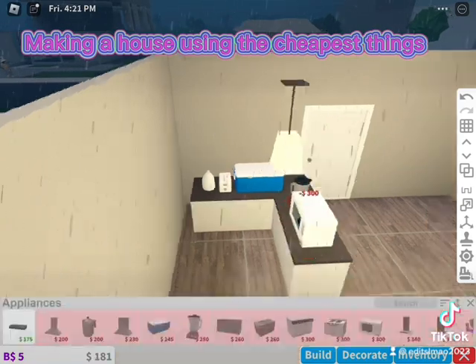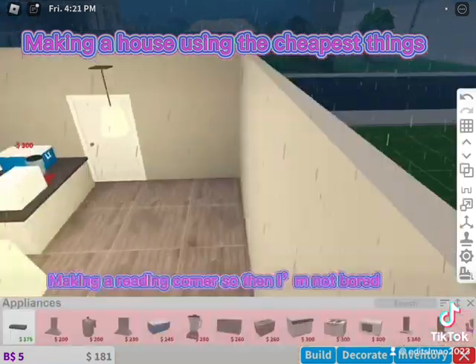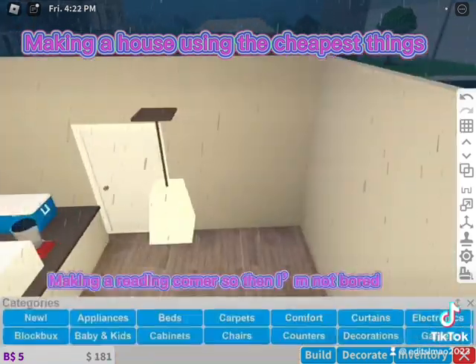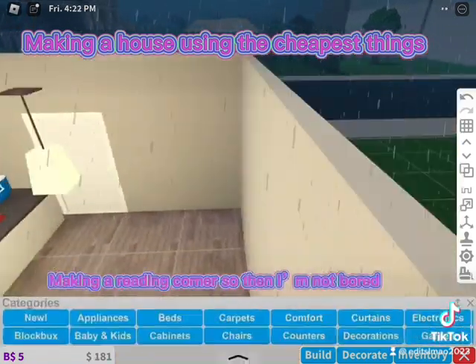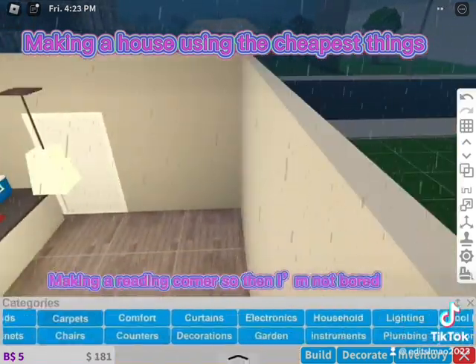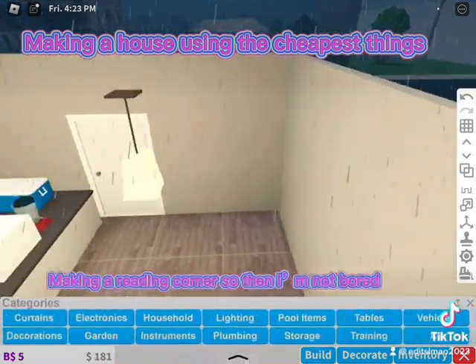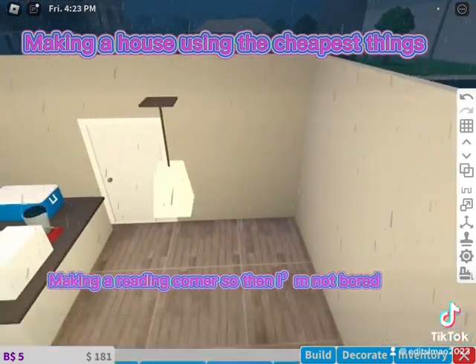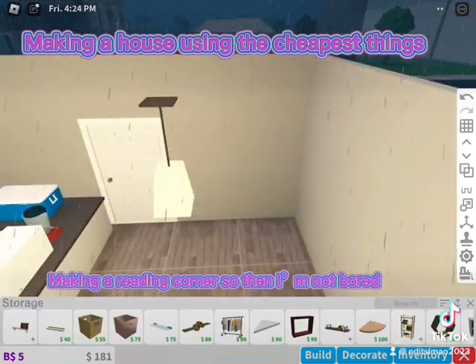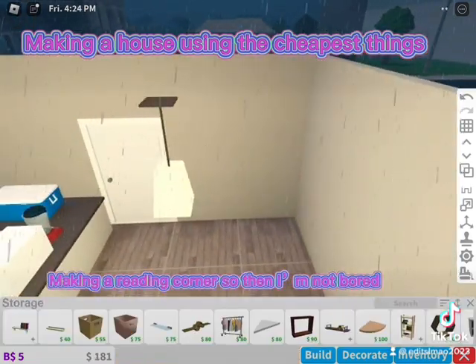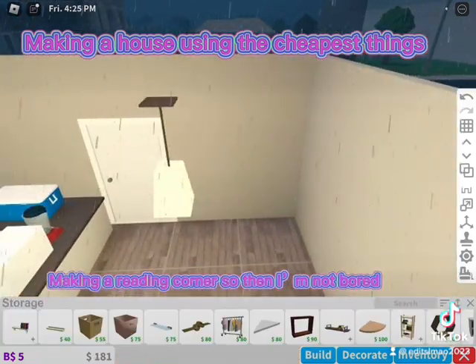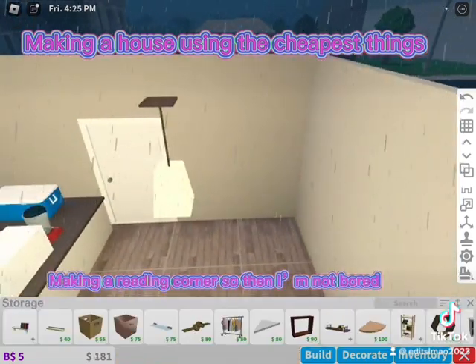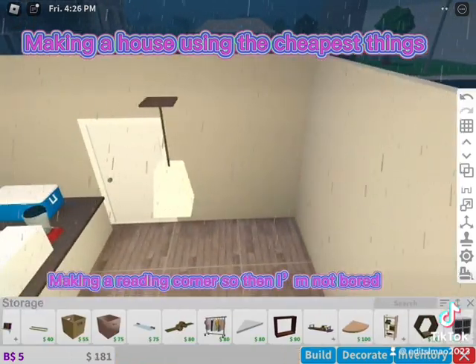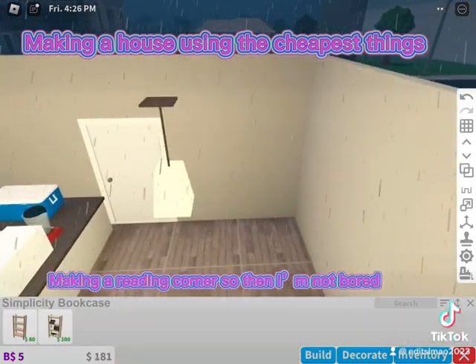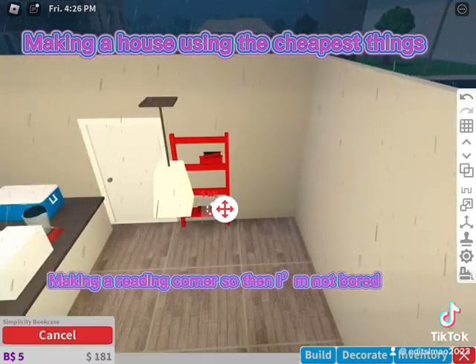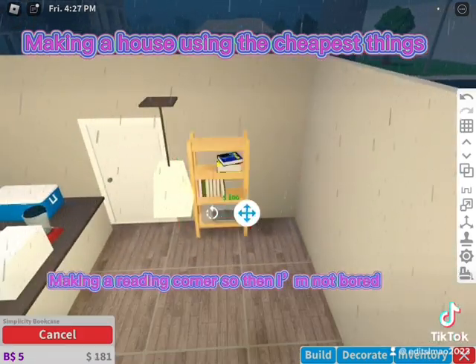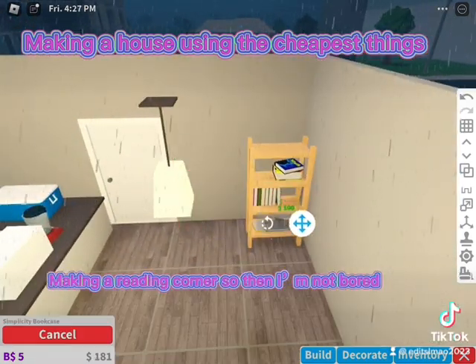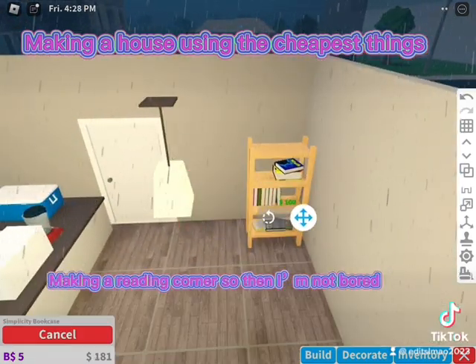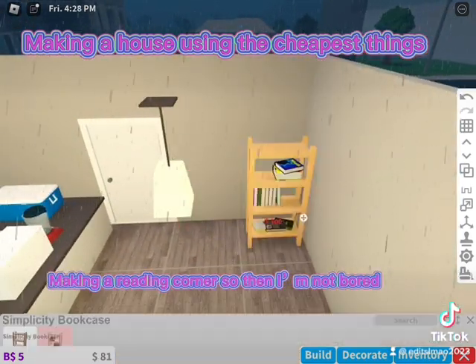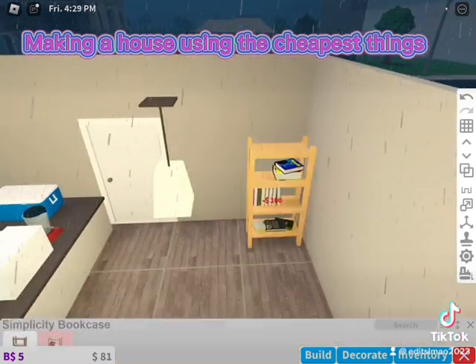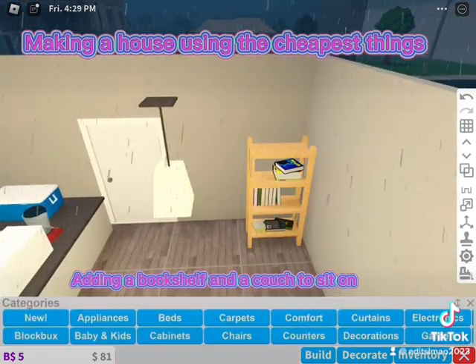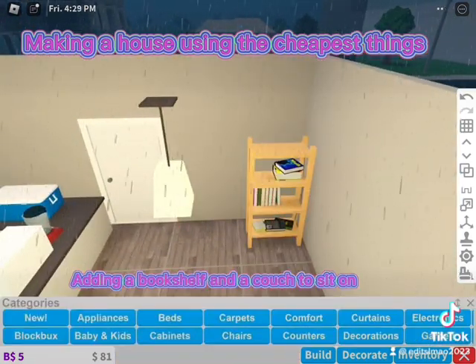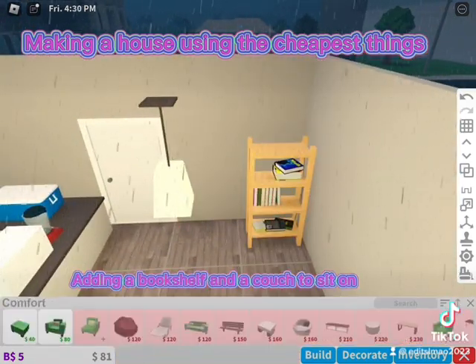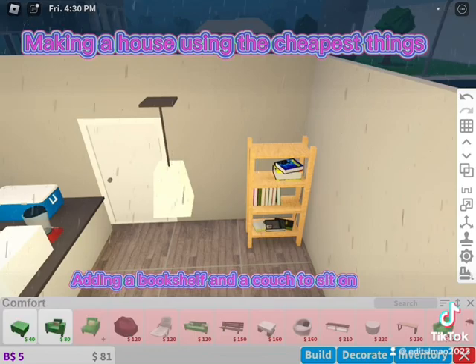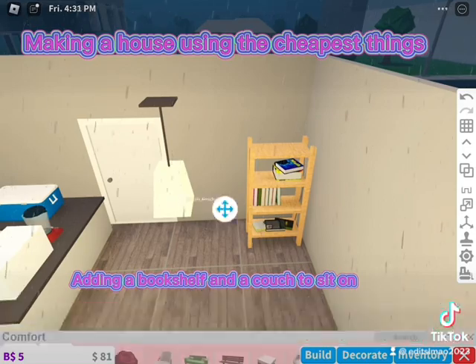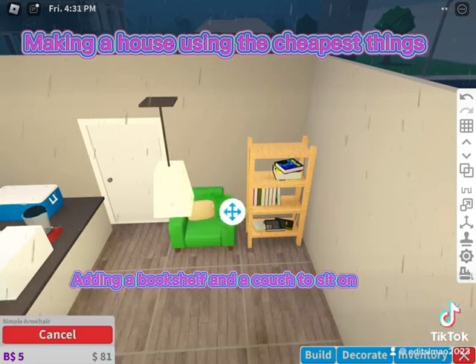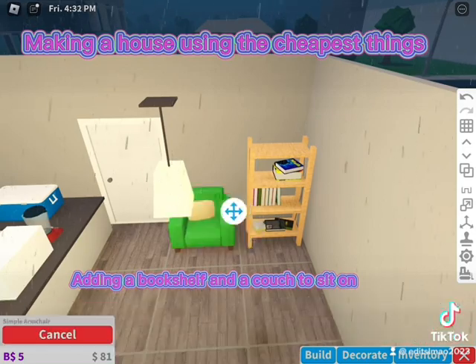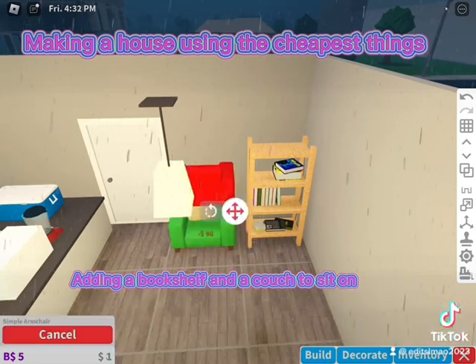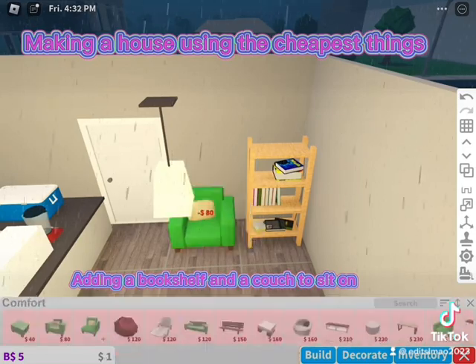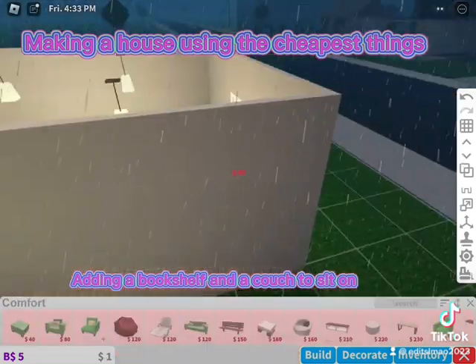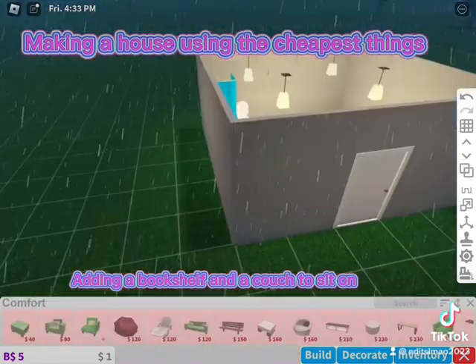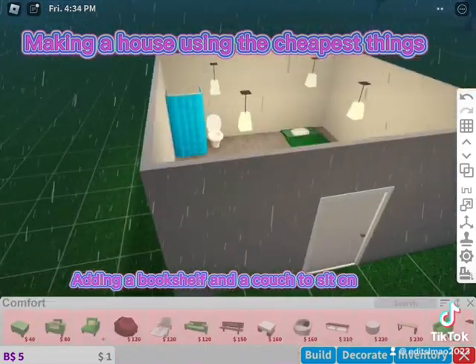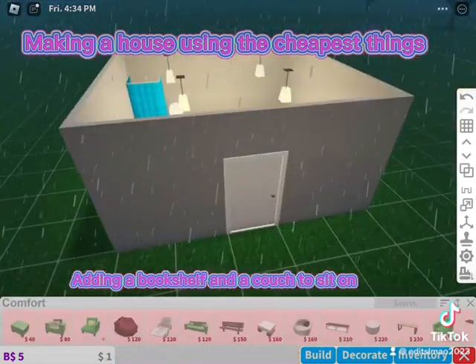Making a reading corner so then I'm not bored. Adding a bookshelf and a couch to sit on.